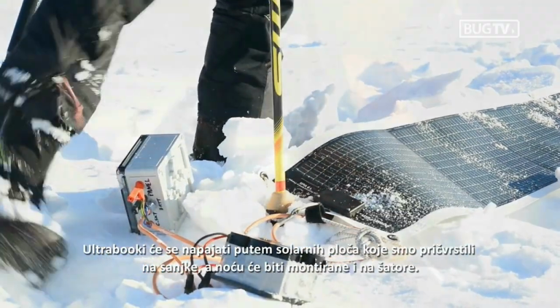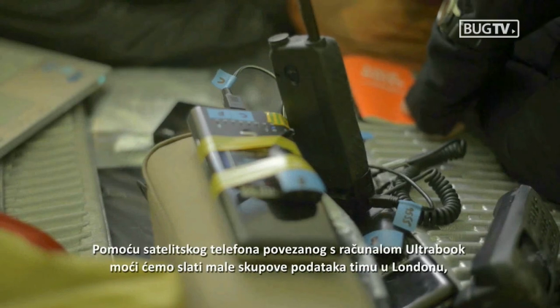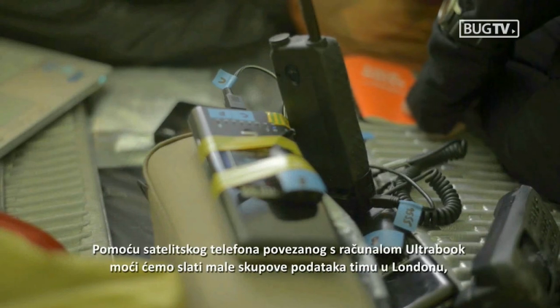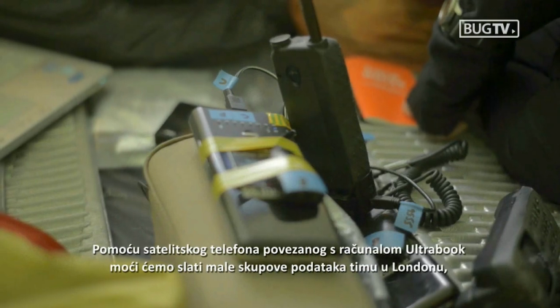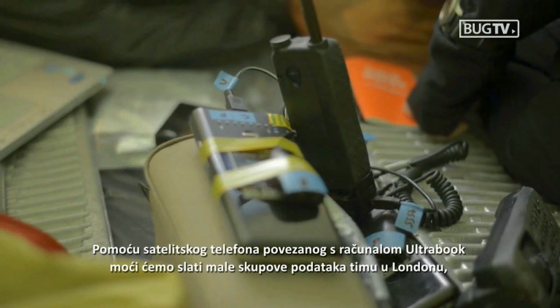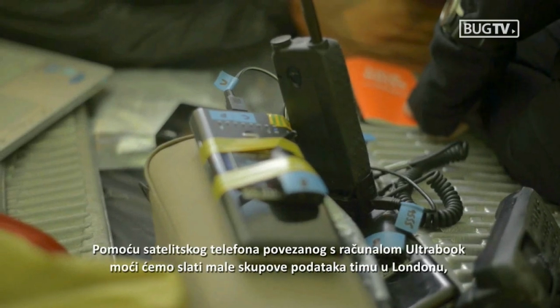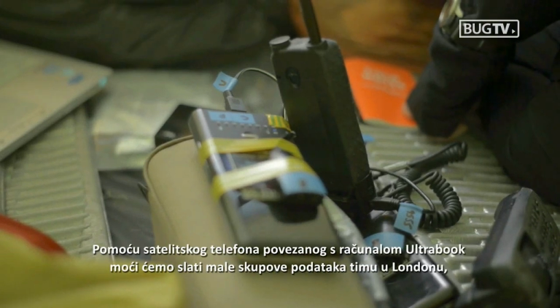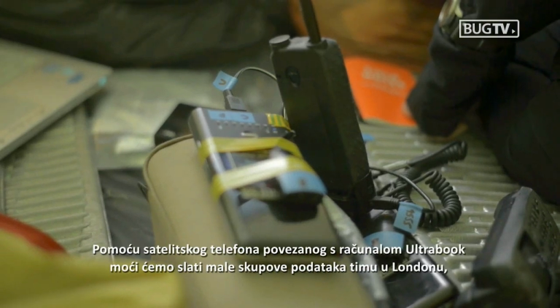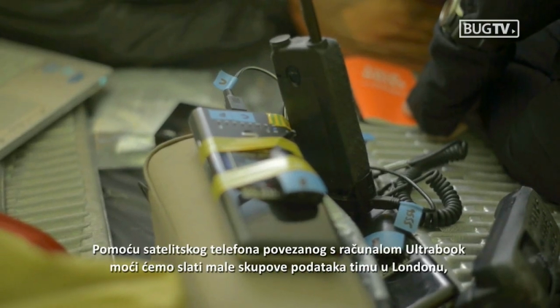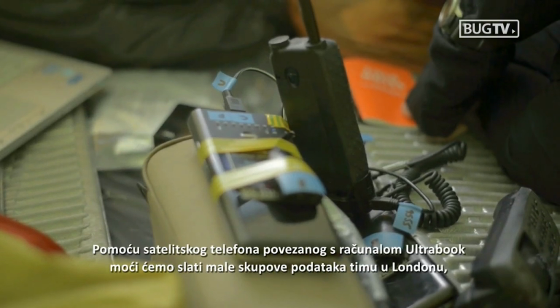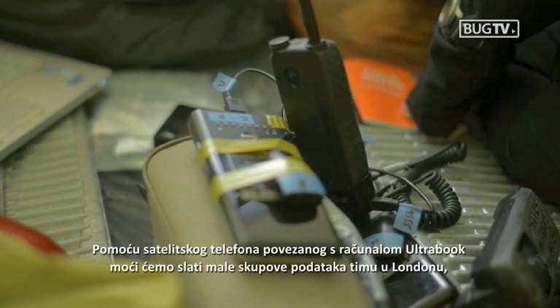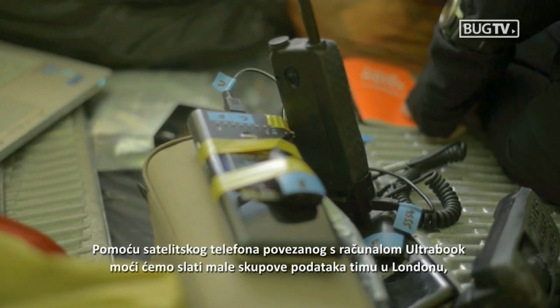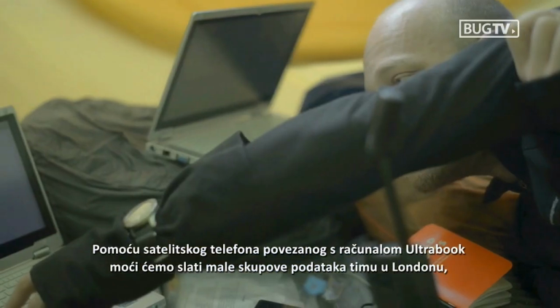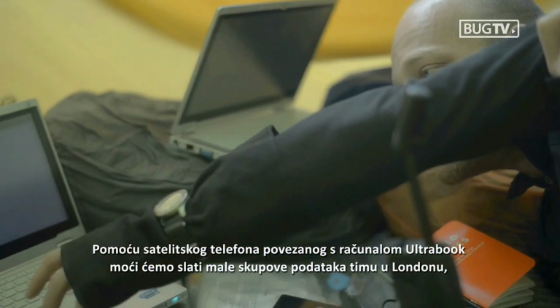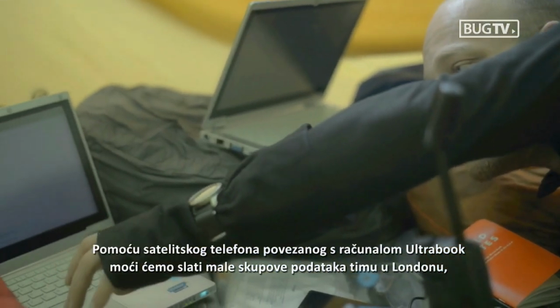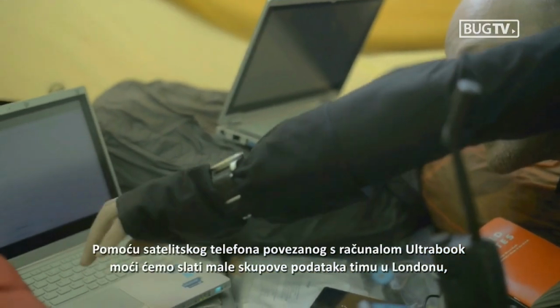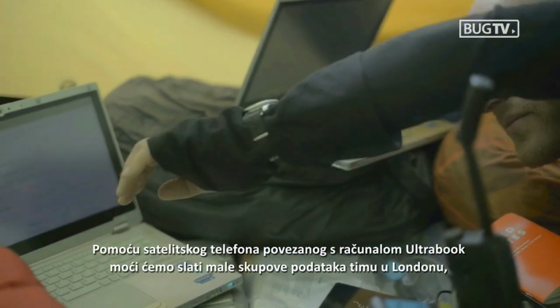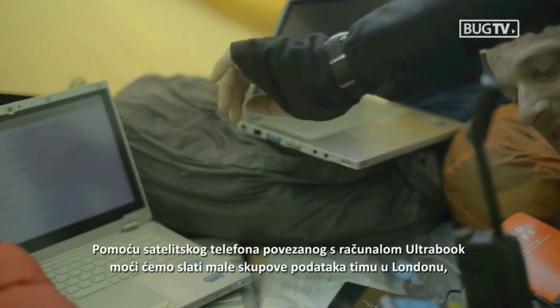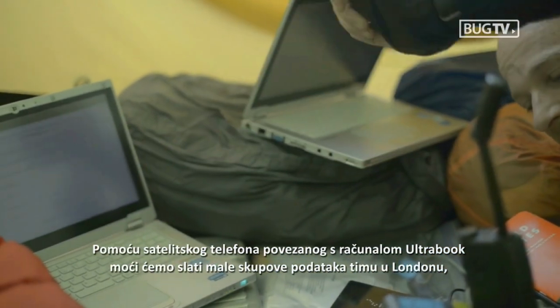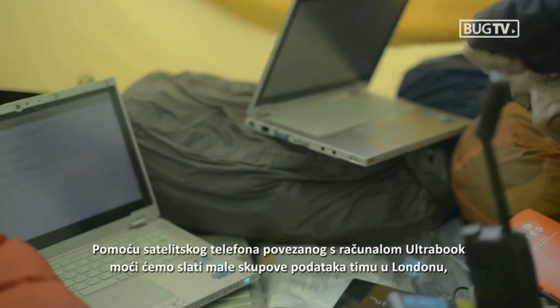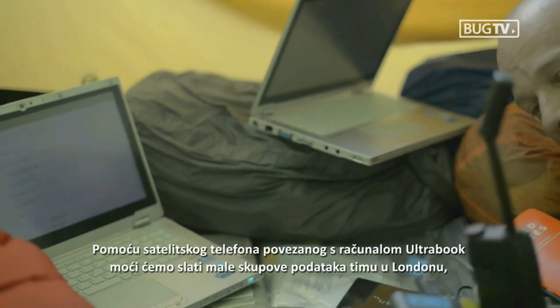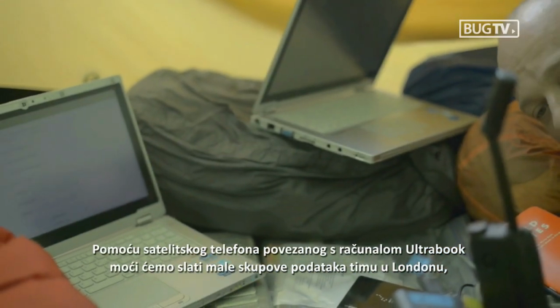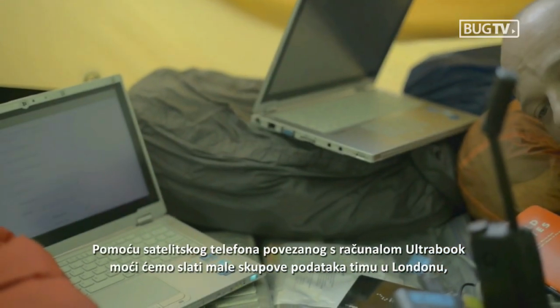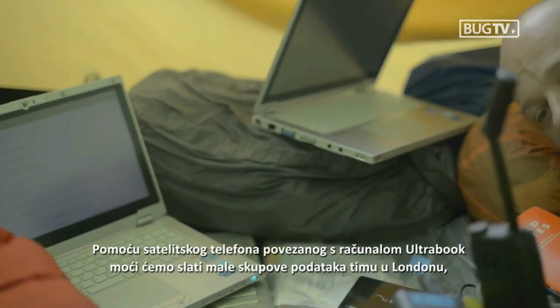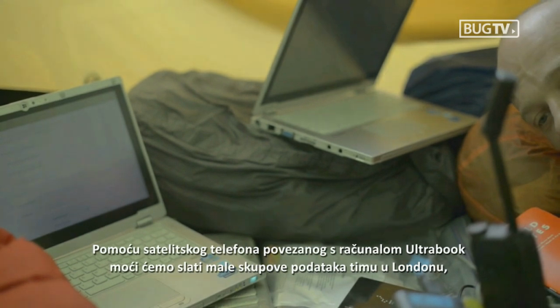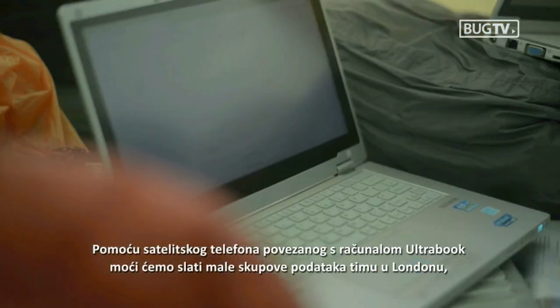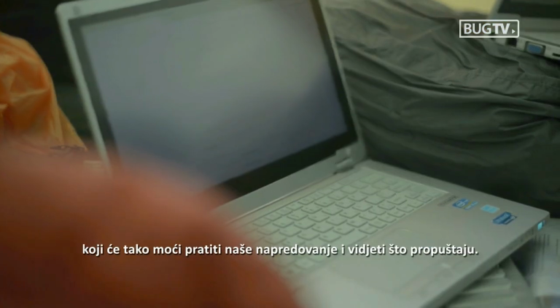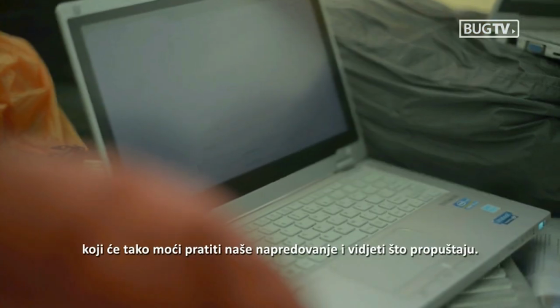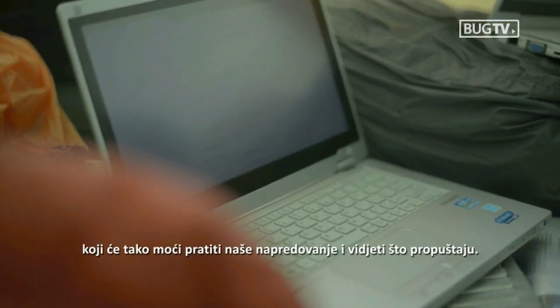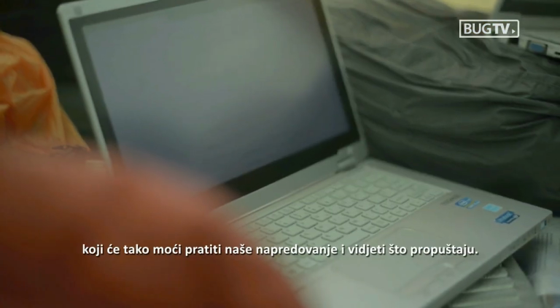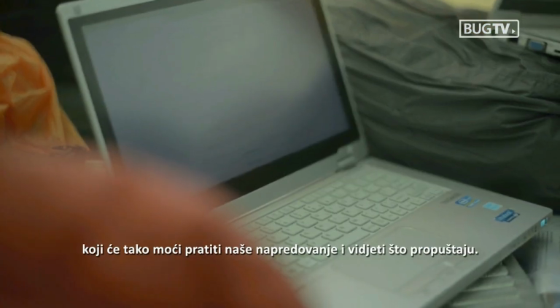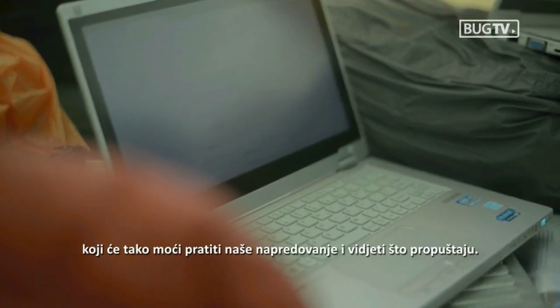Using a satellite phone hooked up to the Ultrabook, we can send small chunks of data back to the team in London so they can monitor our progress and see what they're missing.